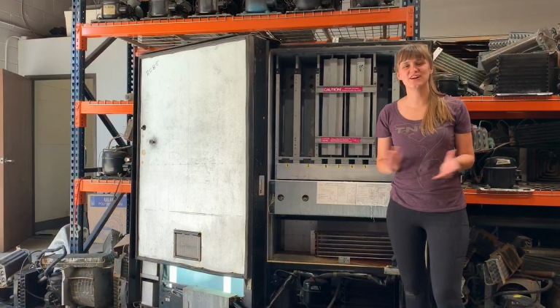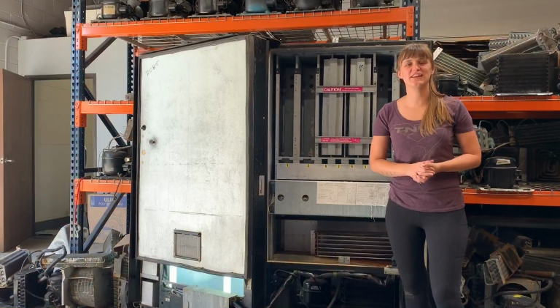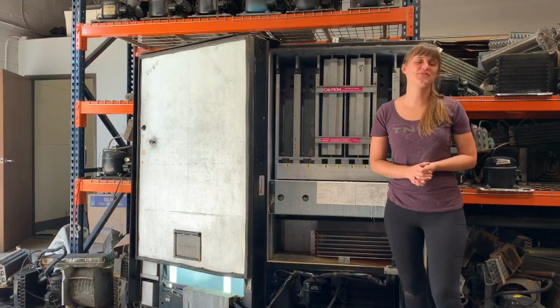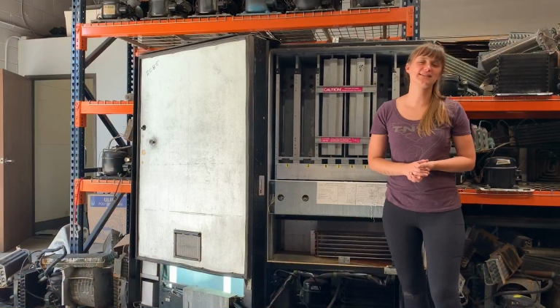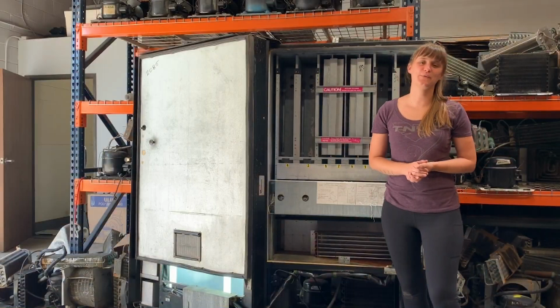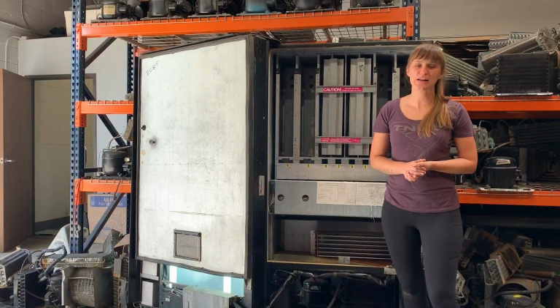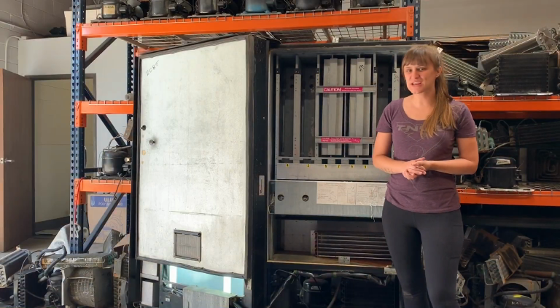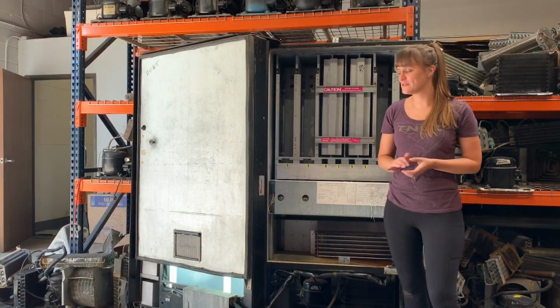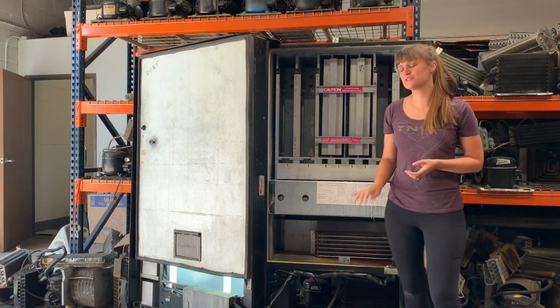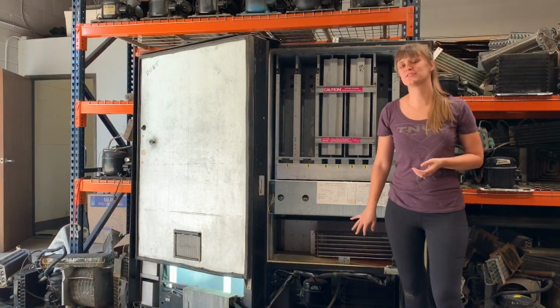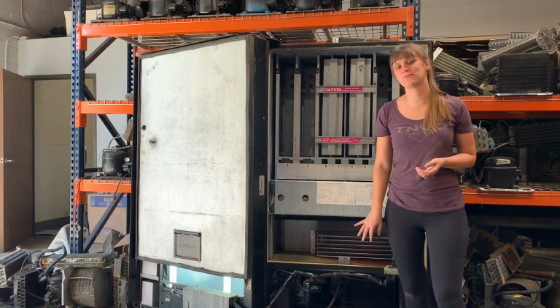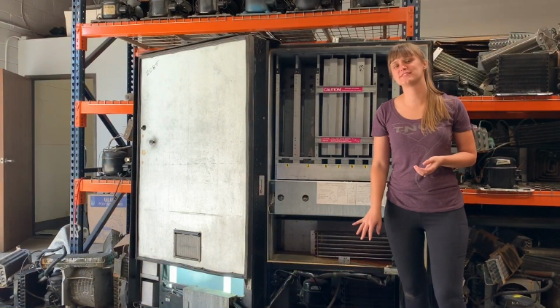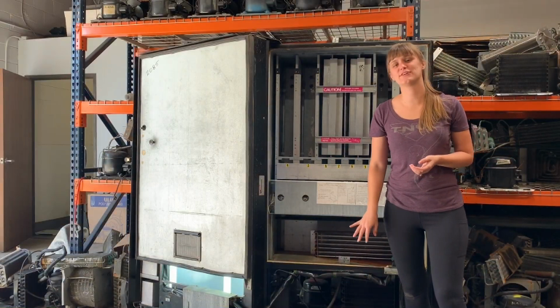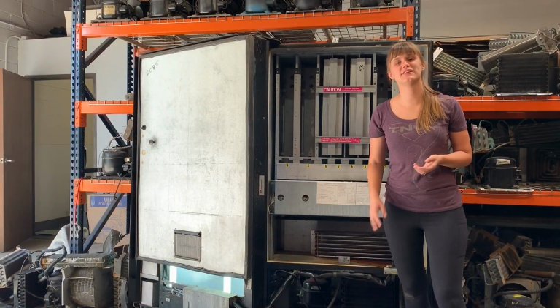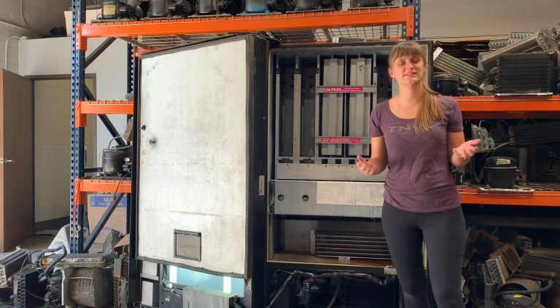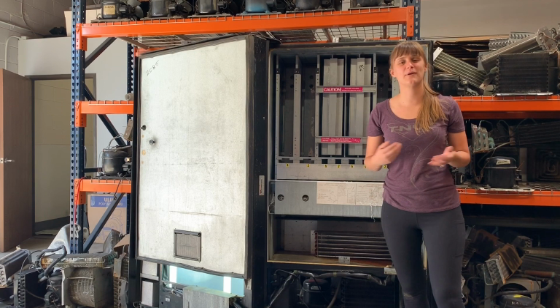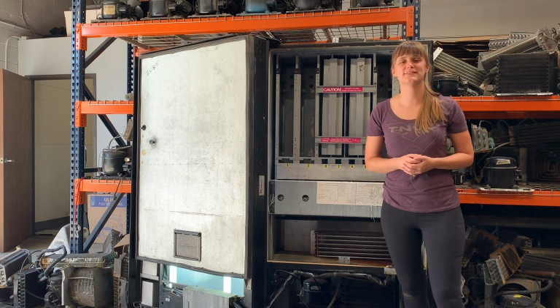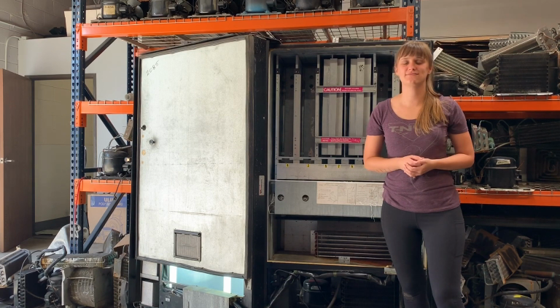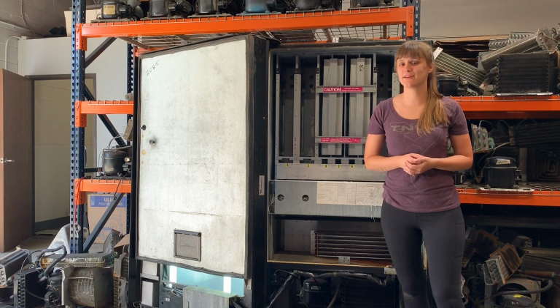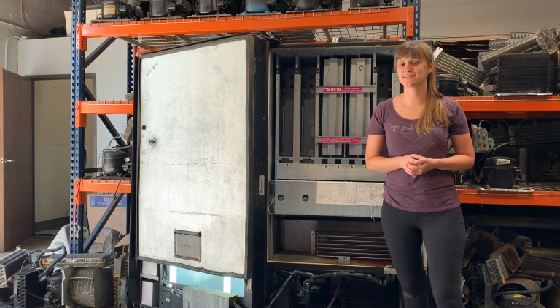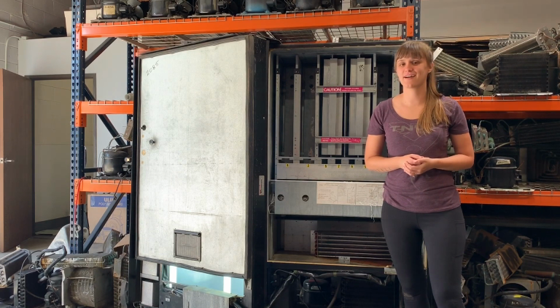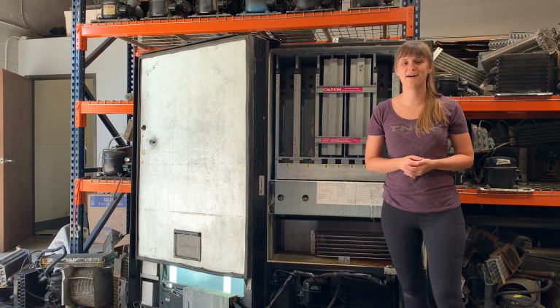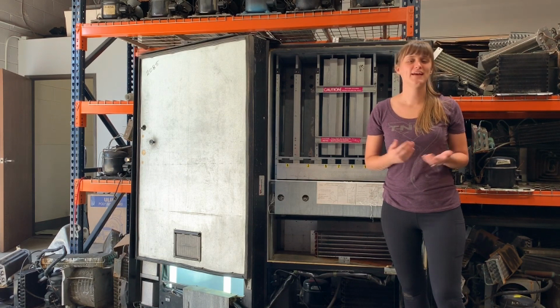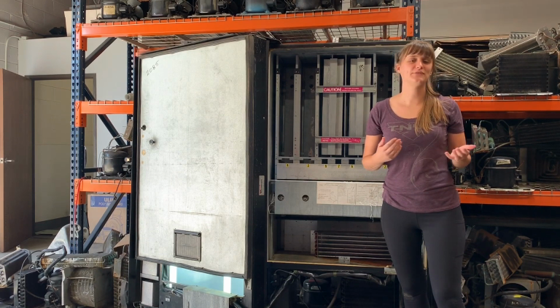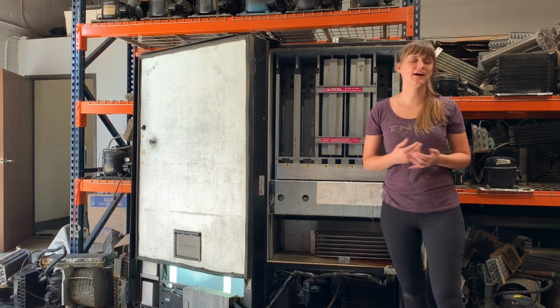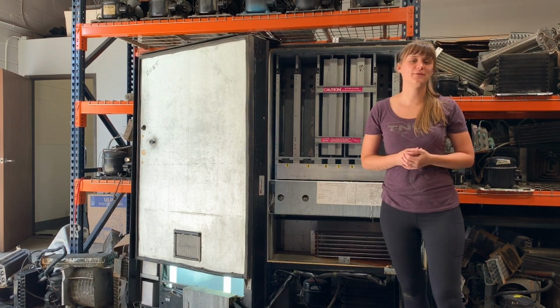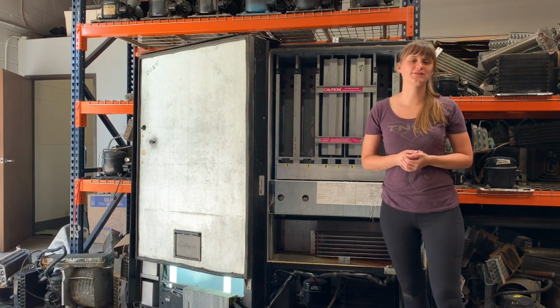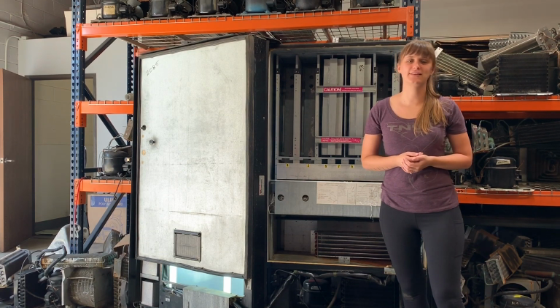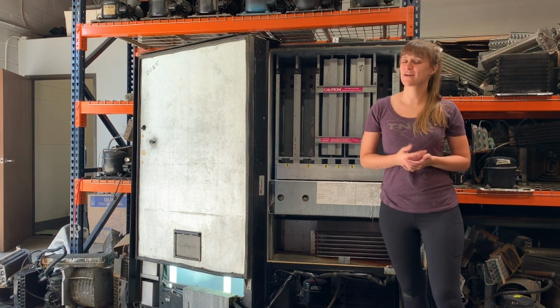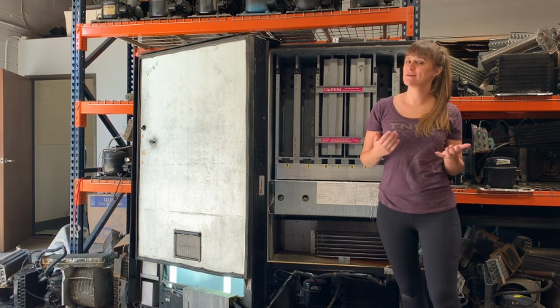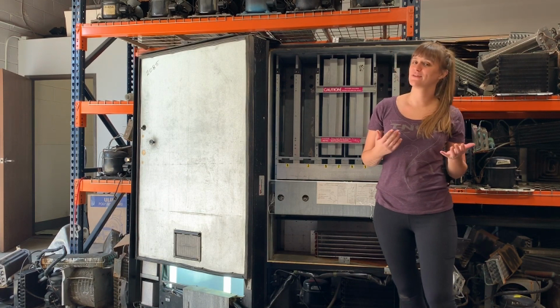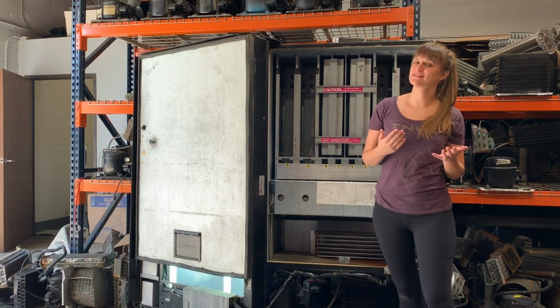All right, that's our video. Thanks for watching. If you do need to replace your unit, visit our website at vendingworks.com. If you've got any questions, leave a comment for us.